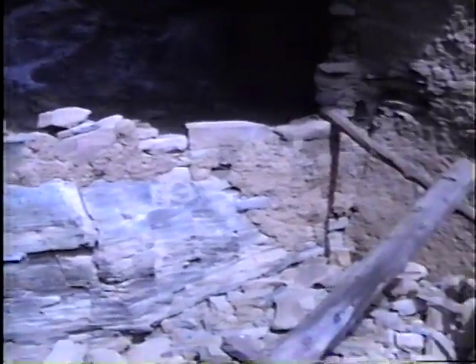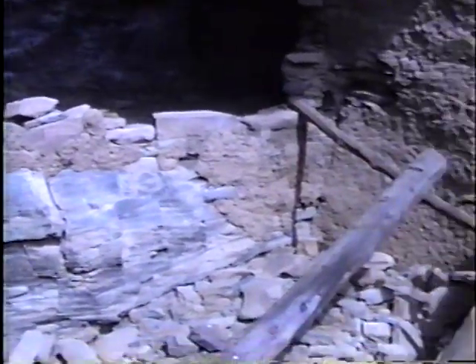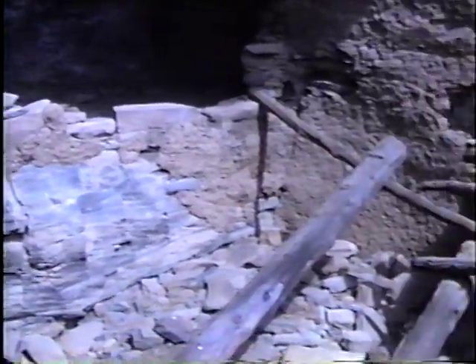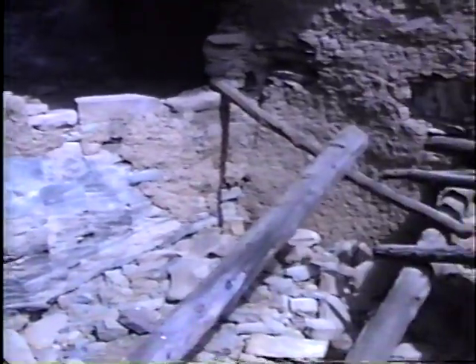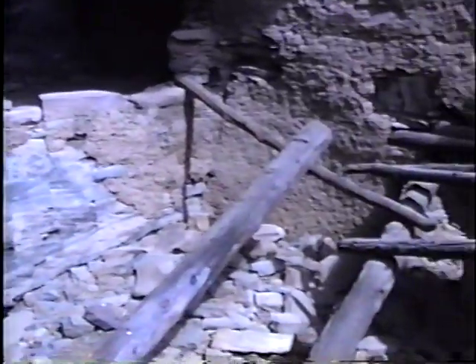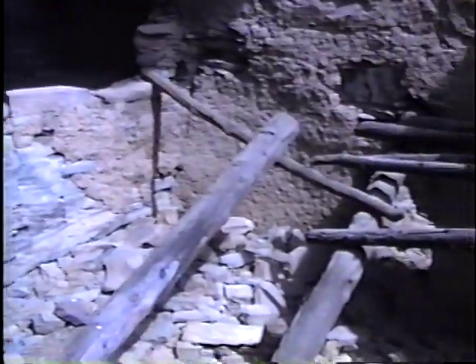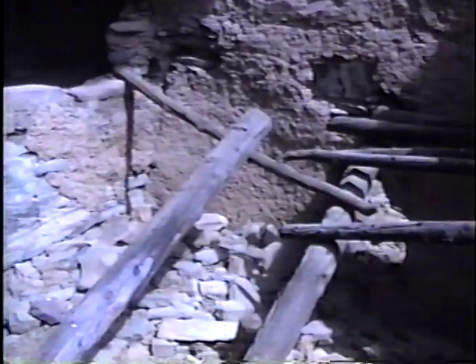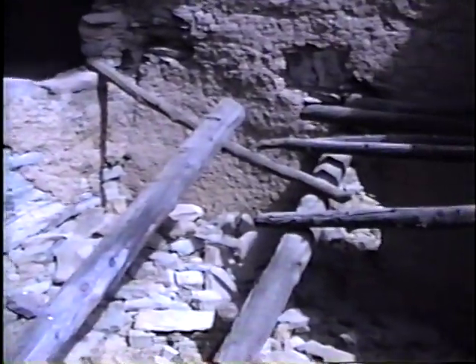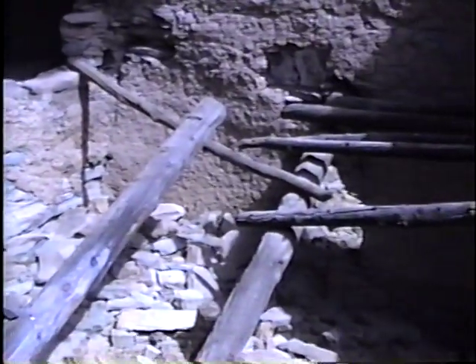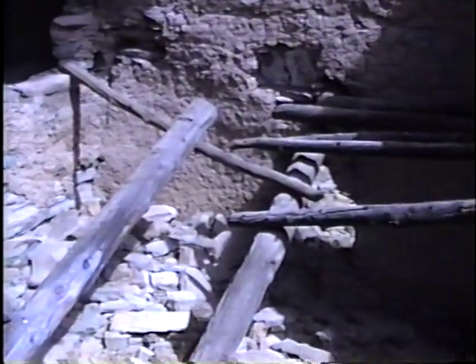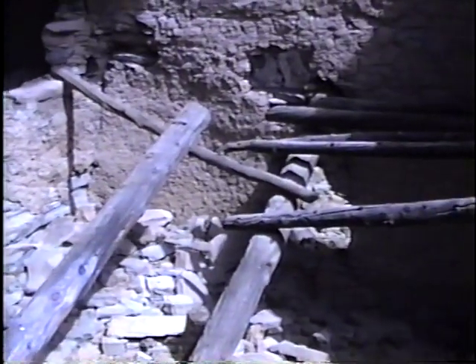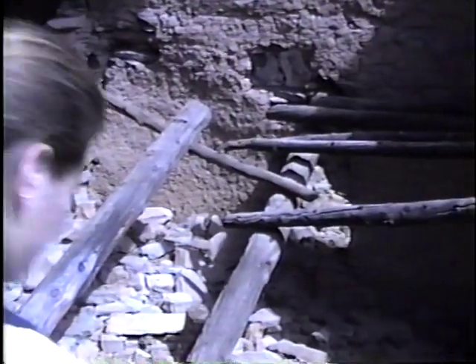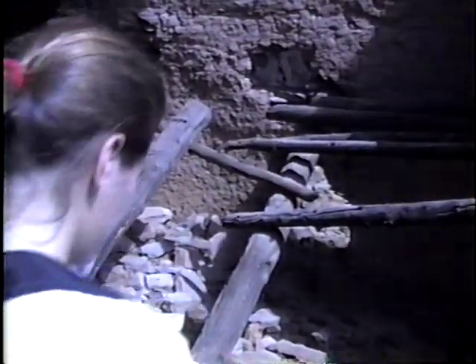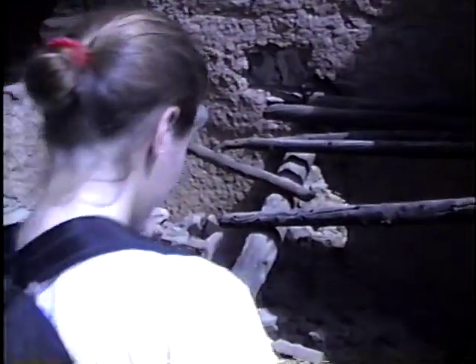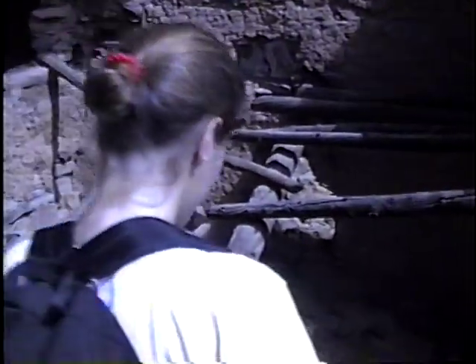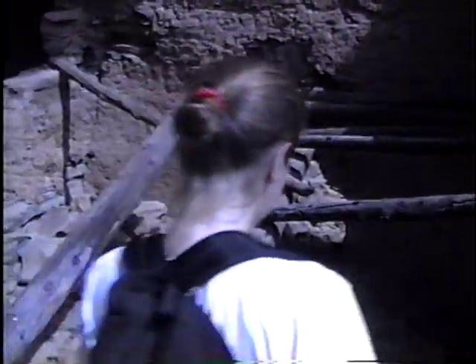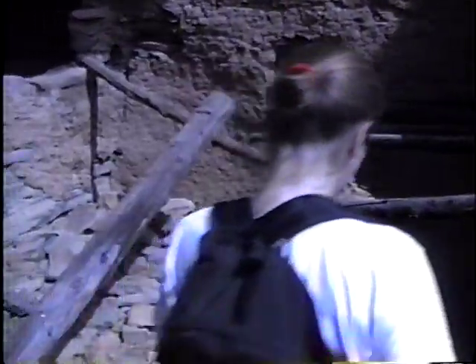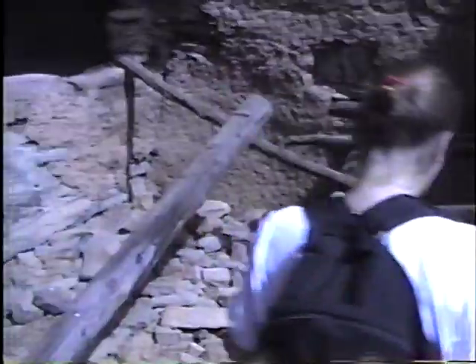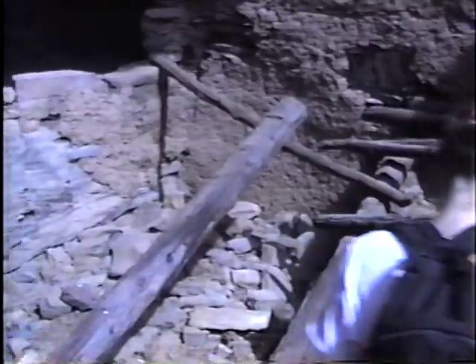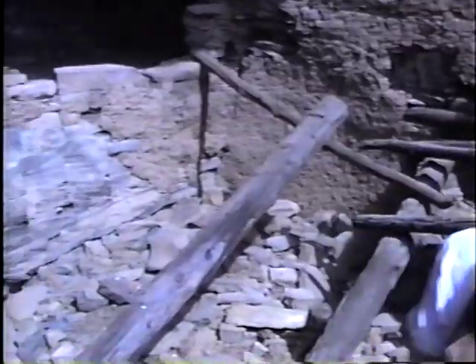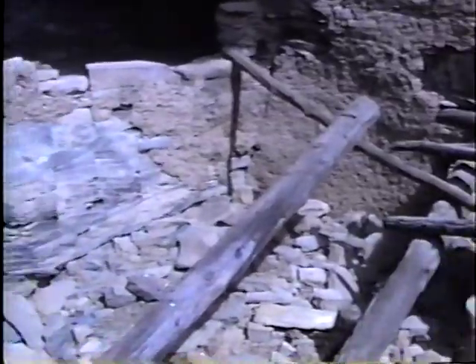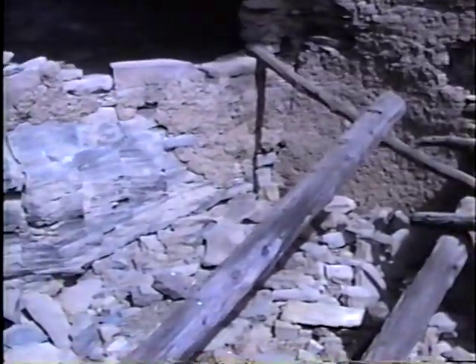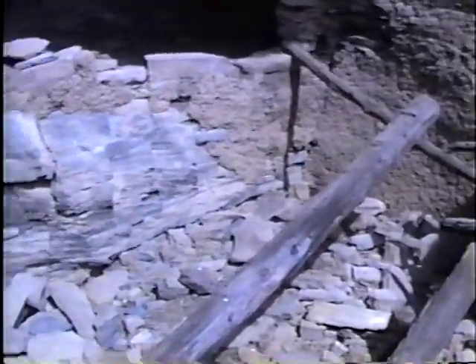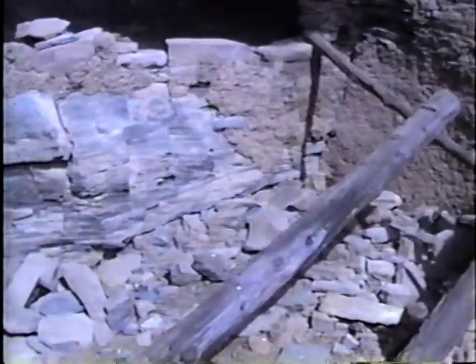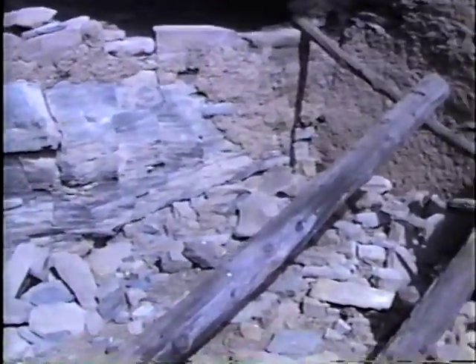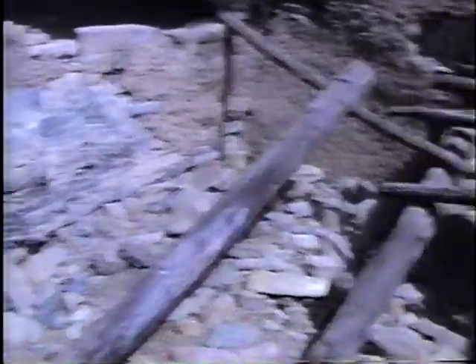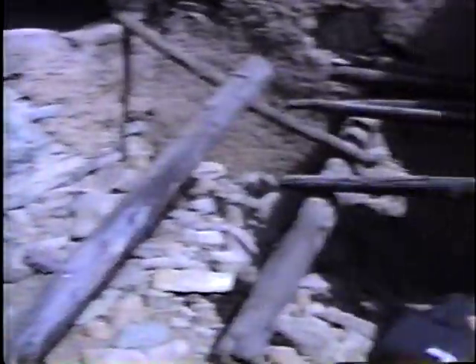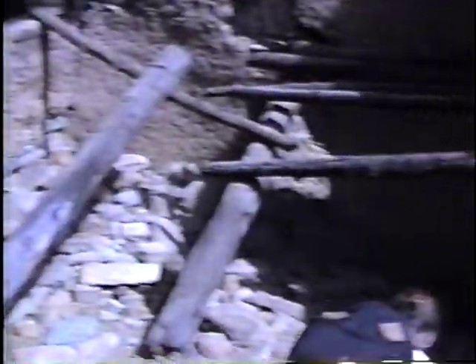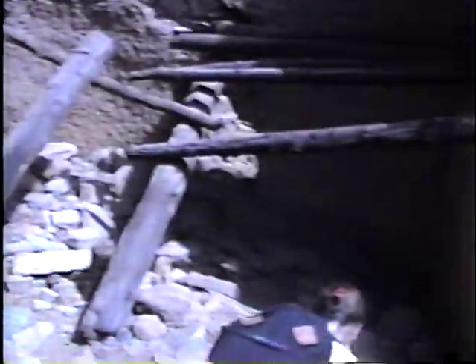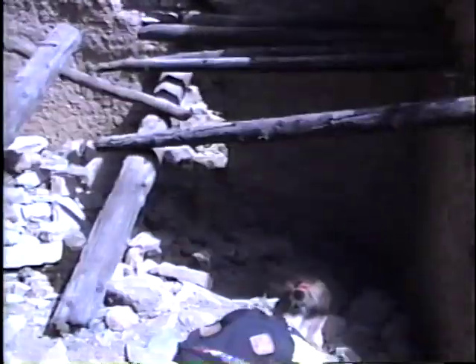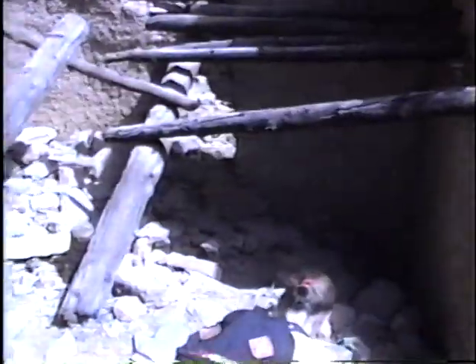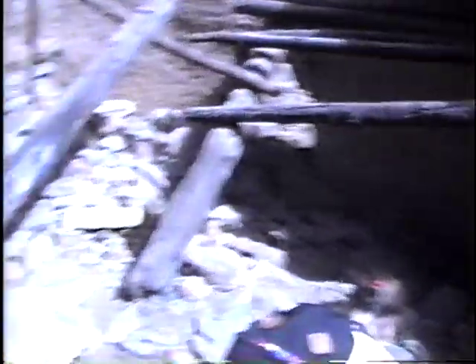It sounds like that's original stuff. Yeah, I think so, but then some of them you can see were definitely modified.